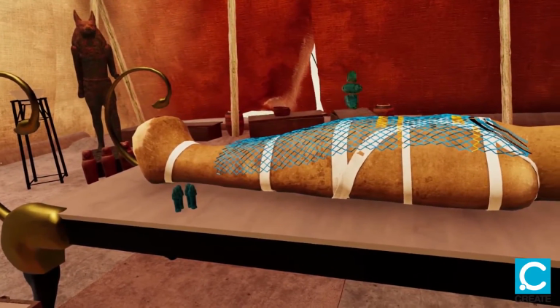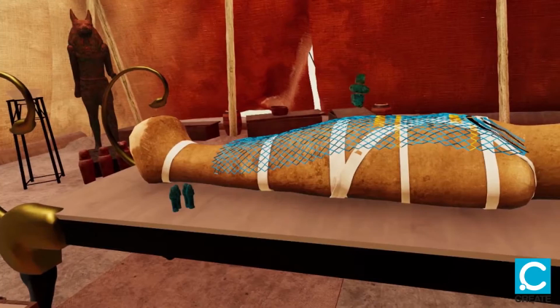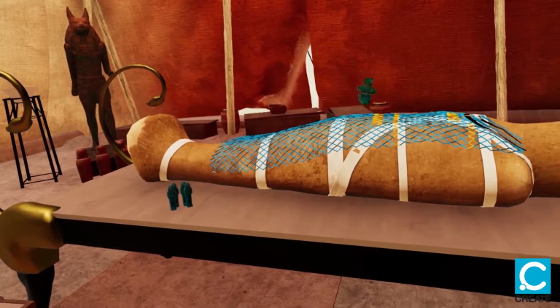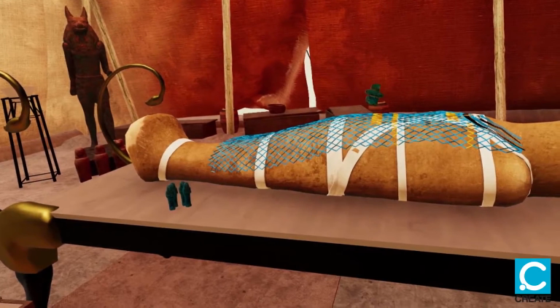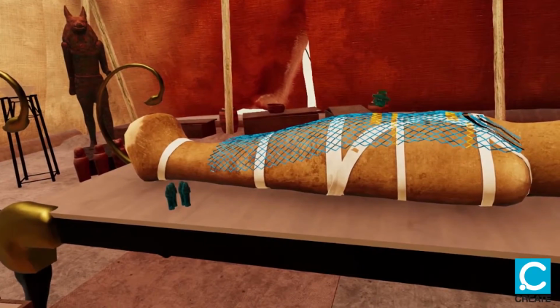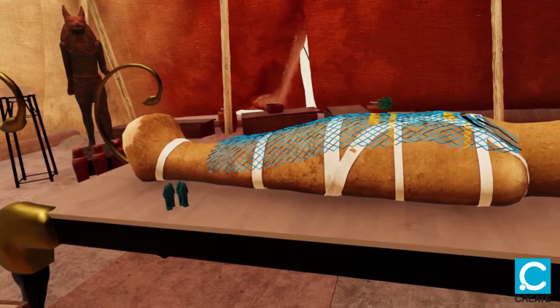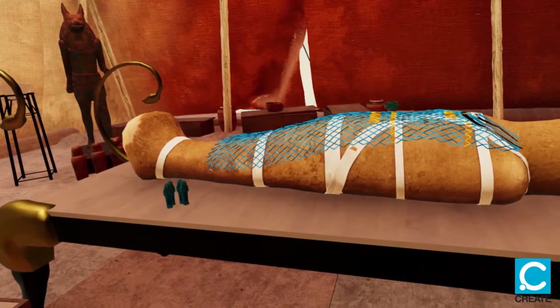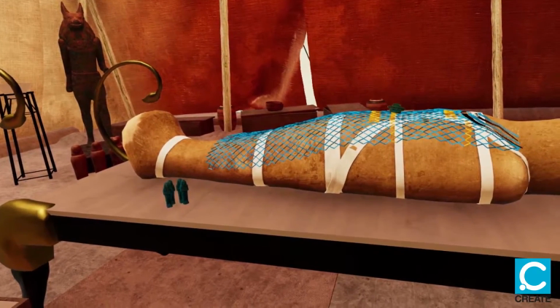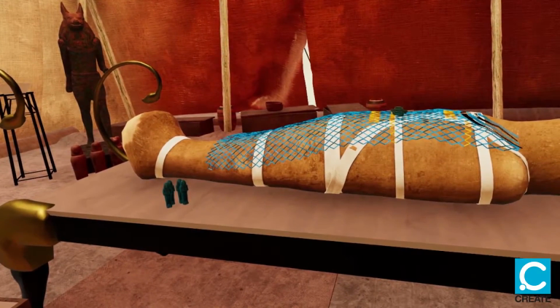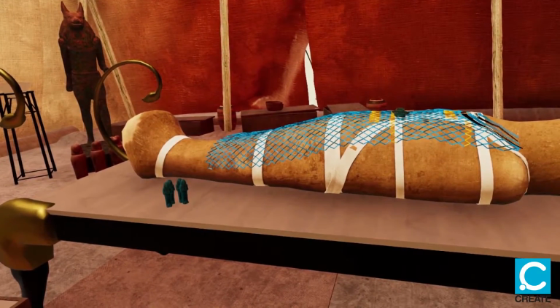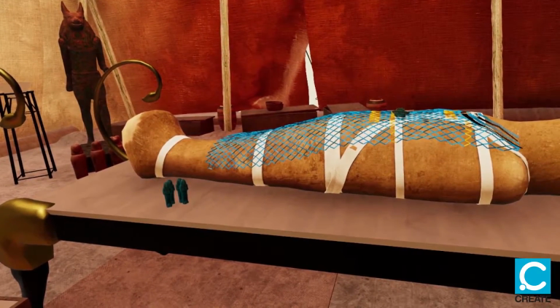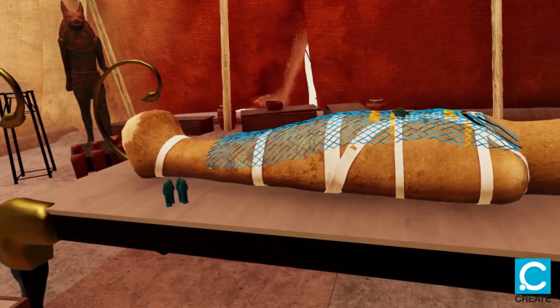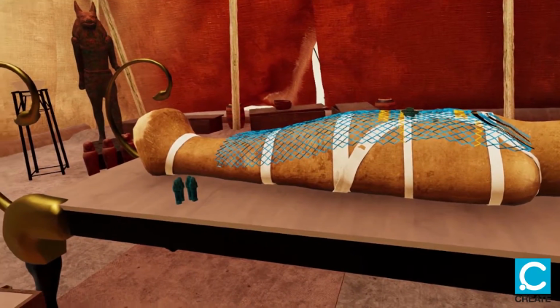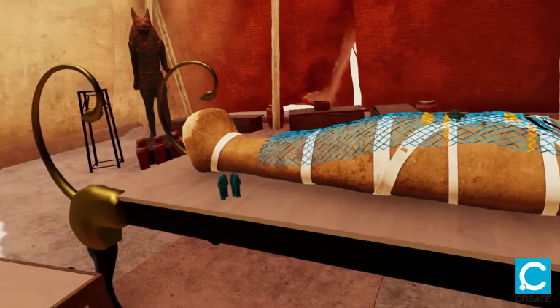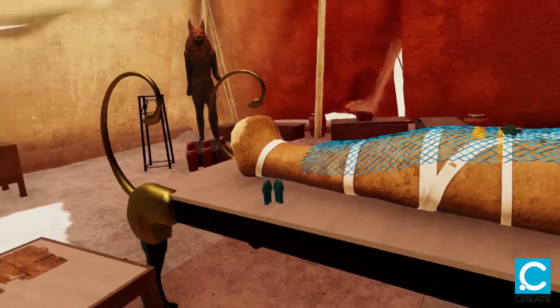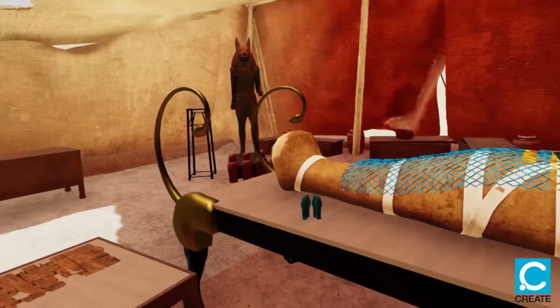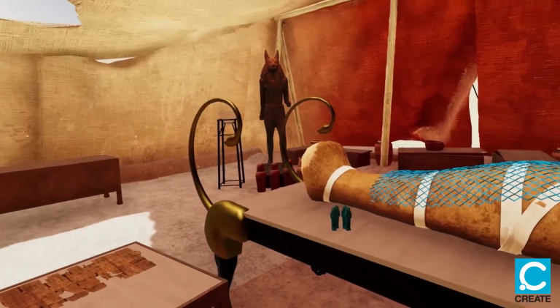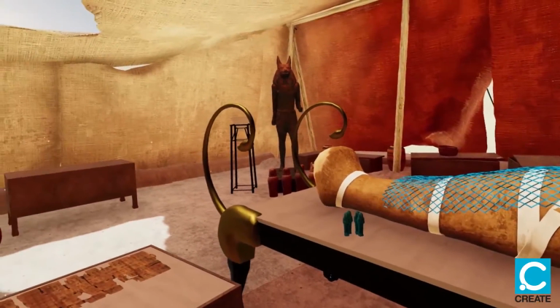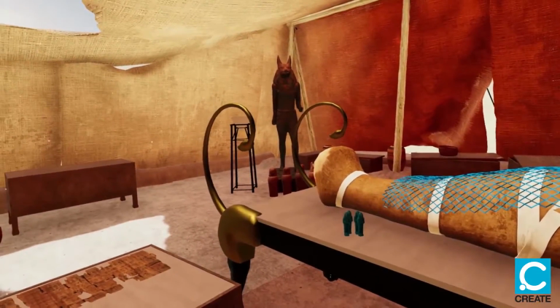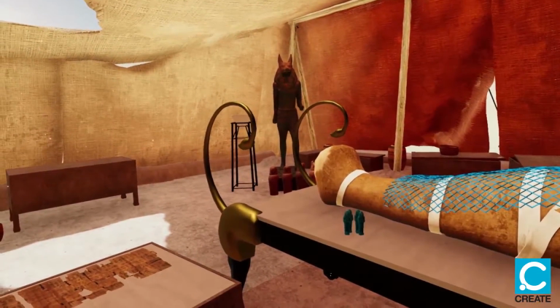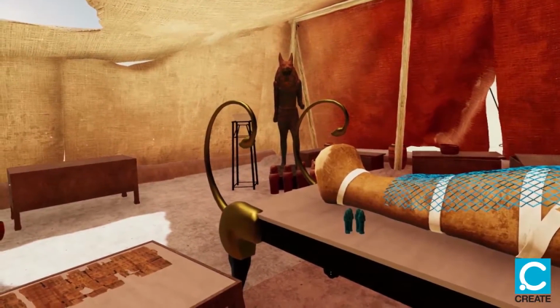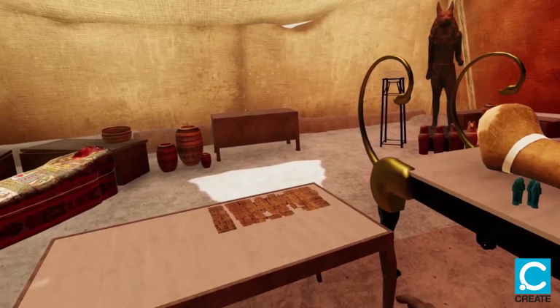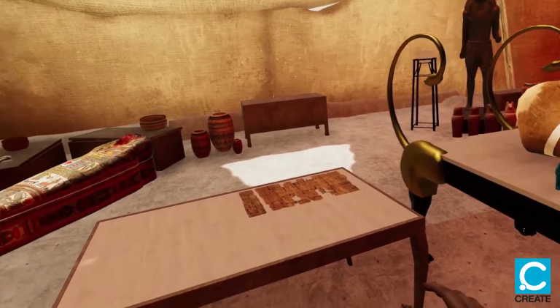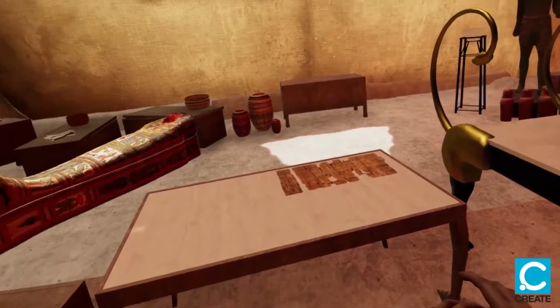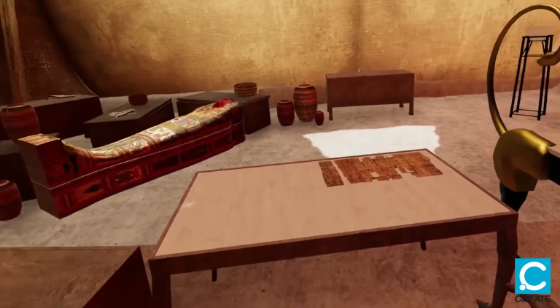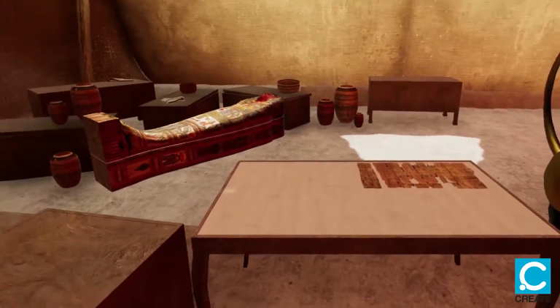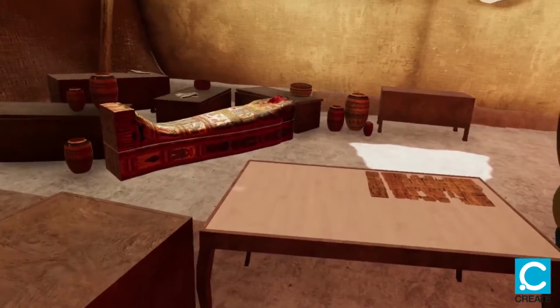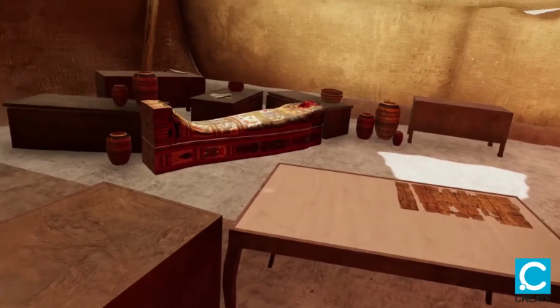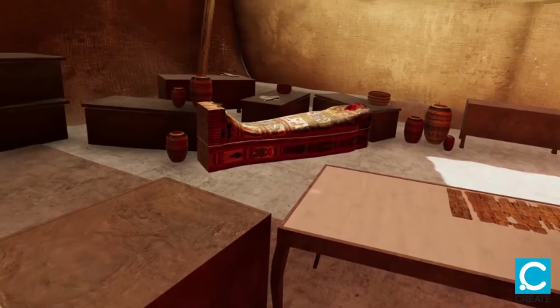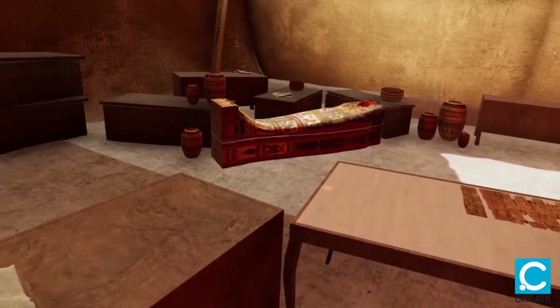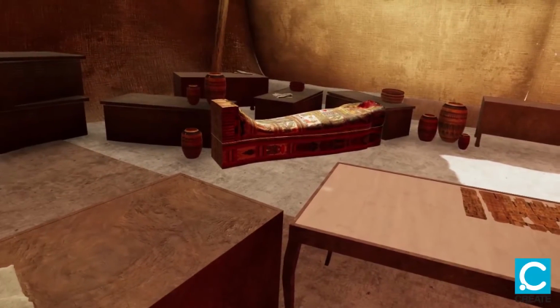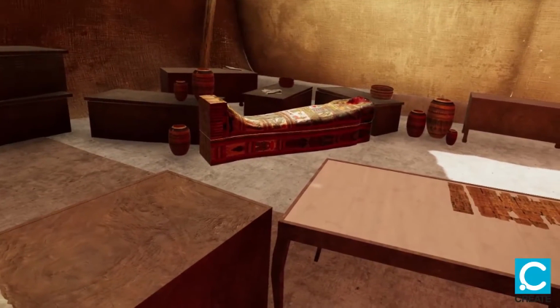In the last stage, we place the embalmed body in the coffin. It takes the shape of the human body.